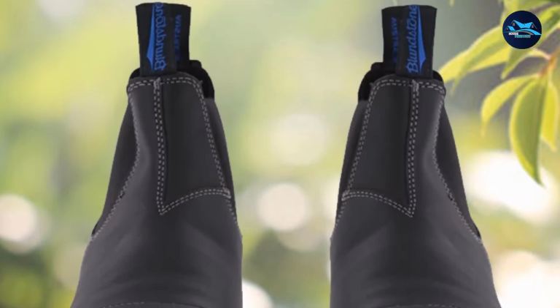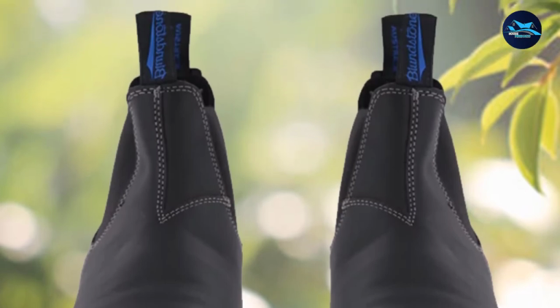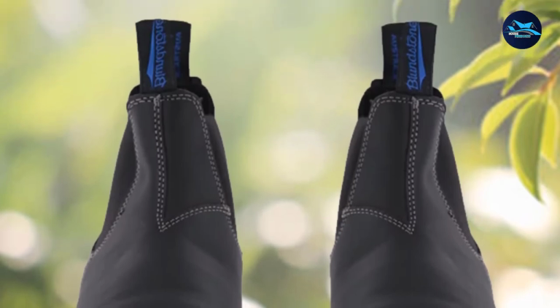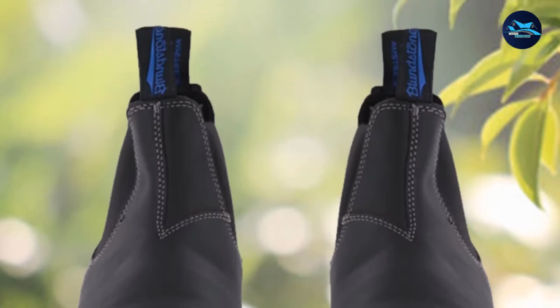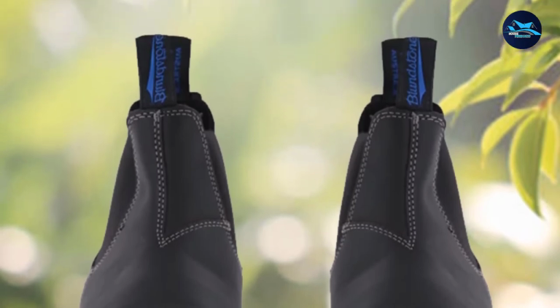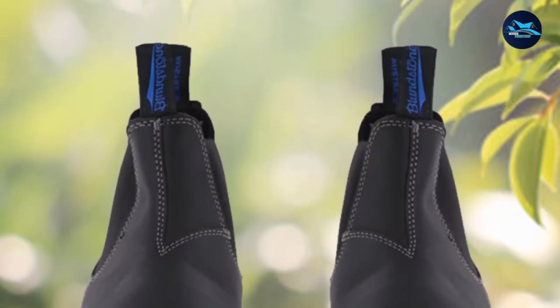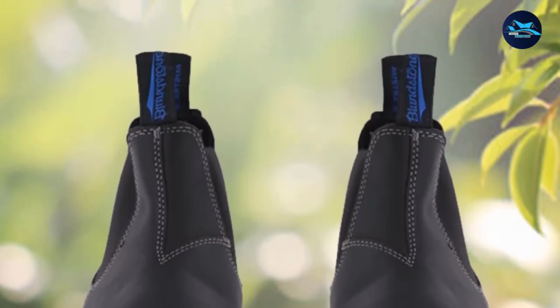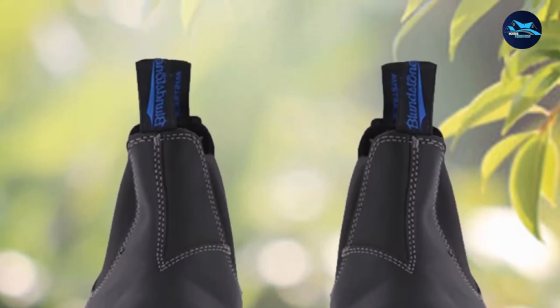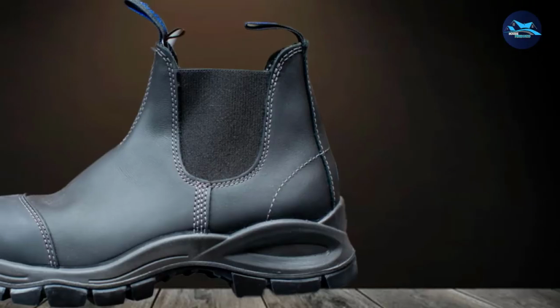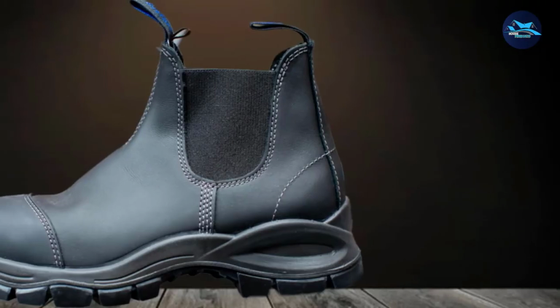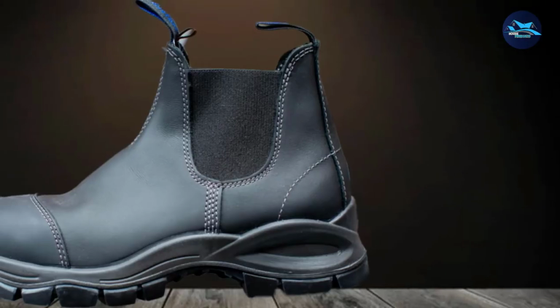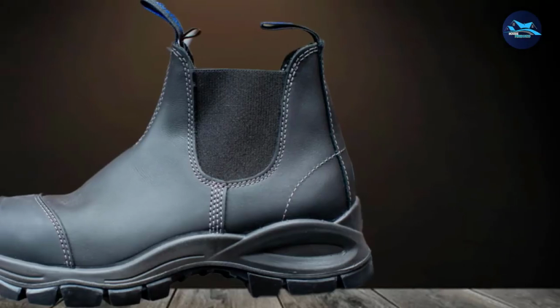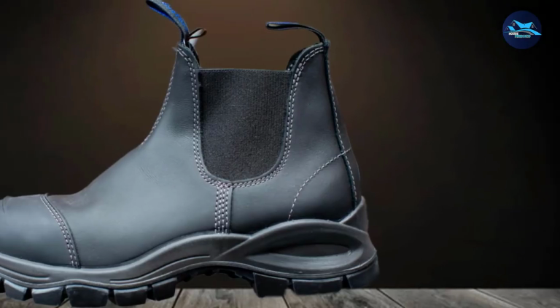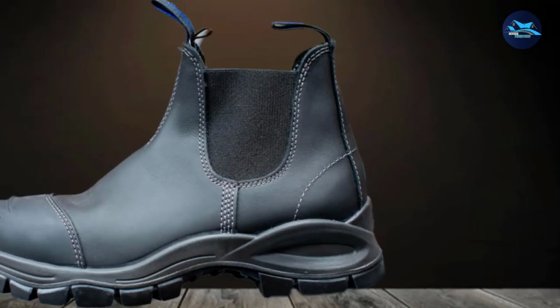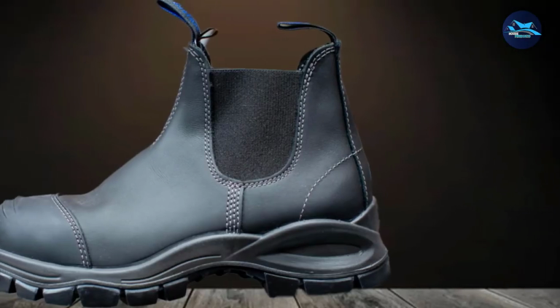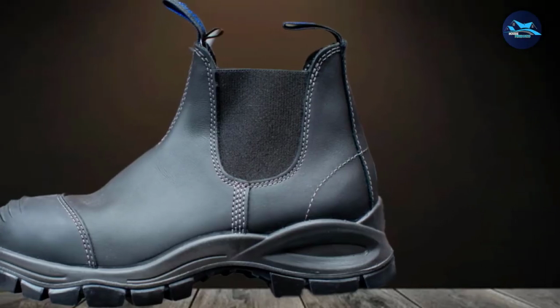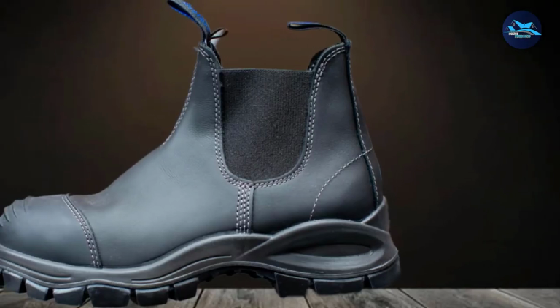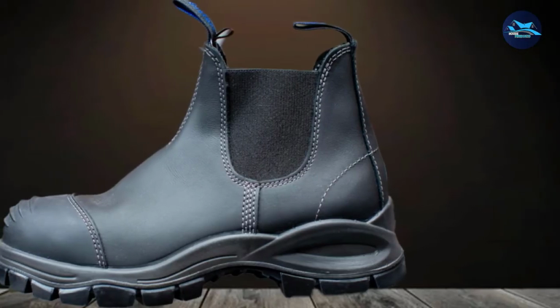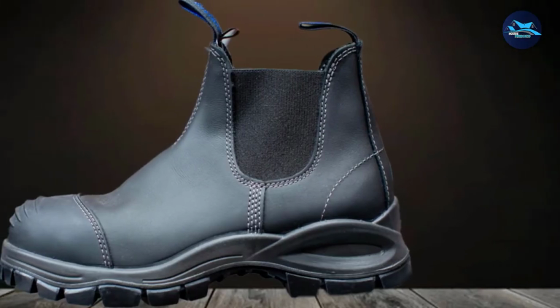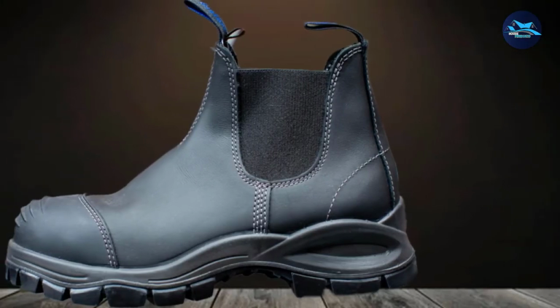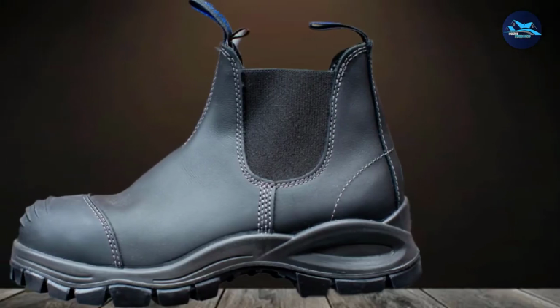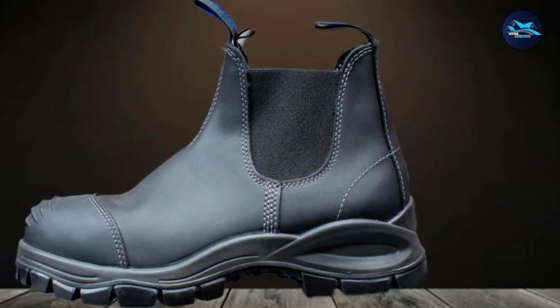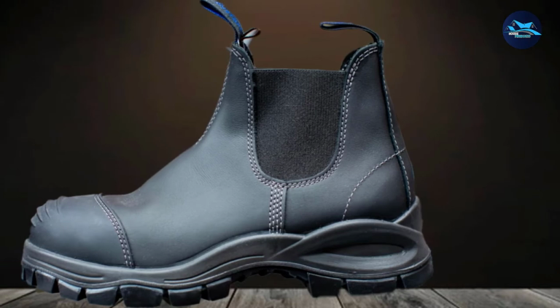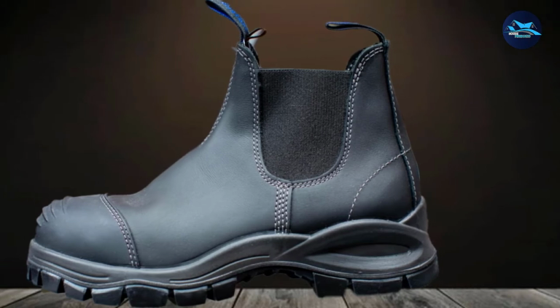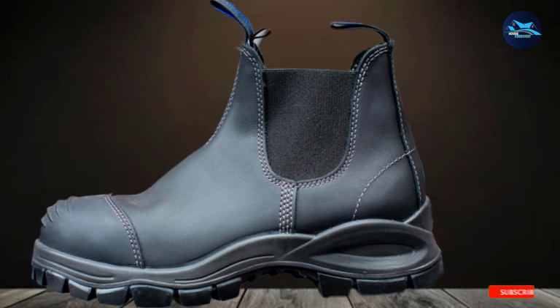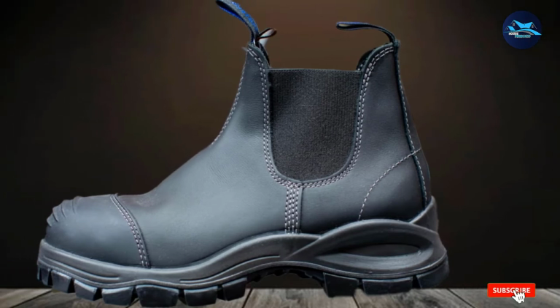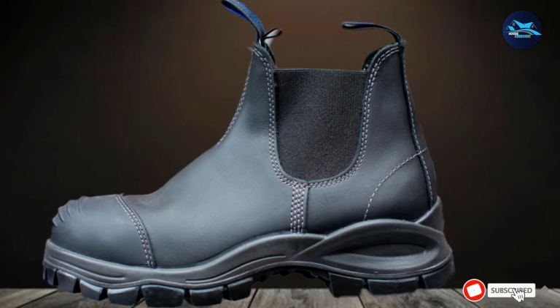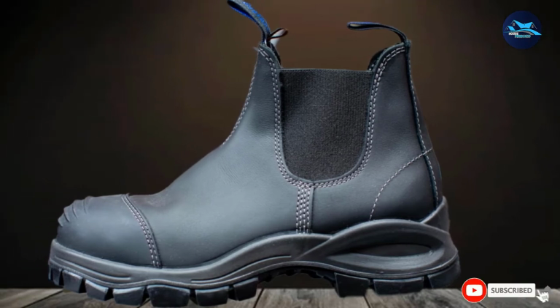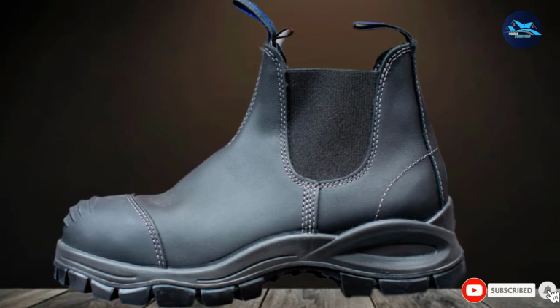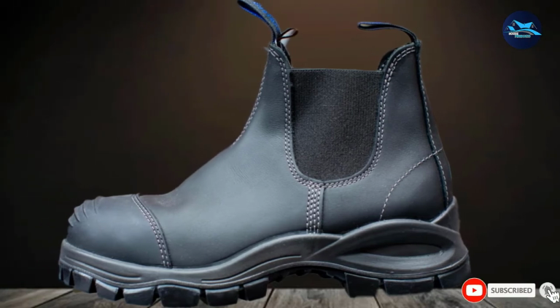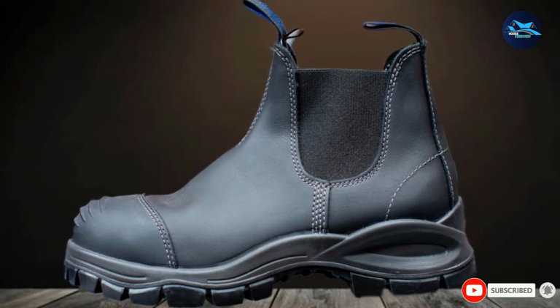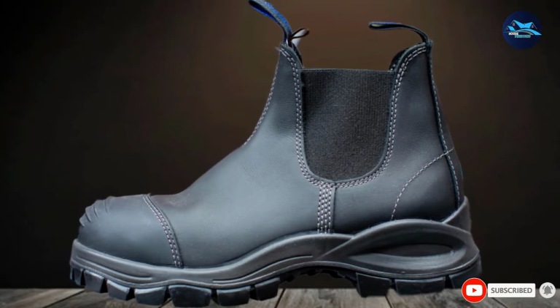The shoes have a removable footbed, which is antibacterial, washable, and breathable, and also have great arch support.